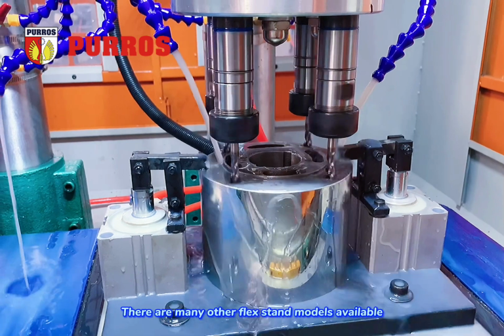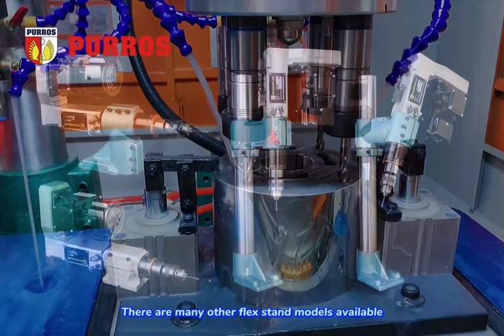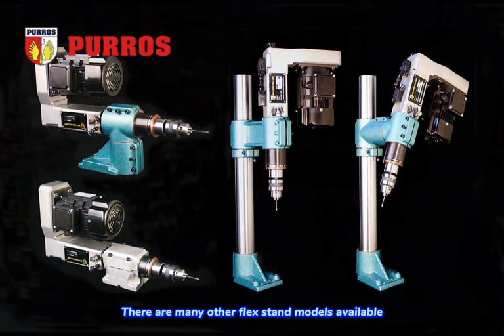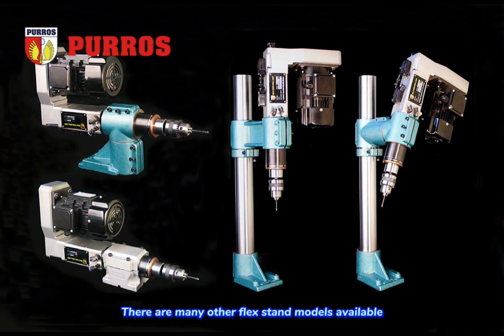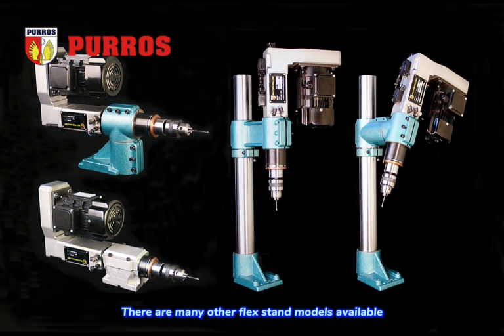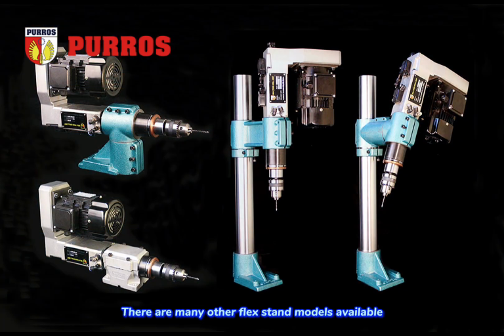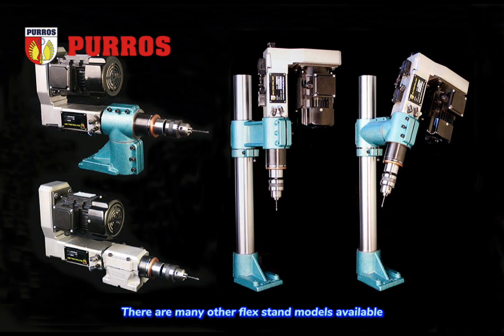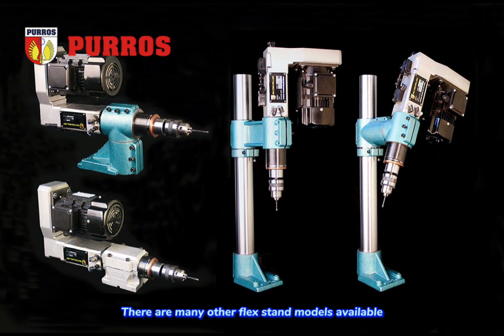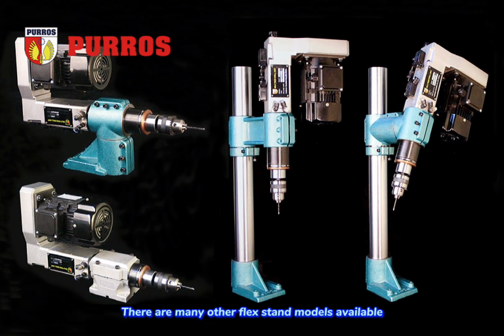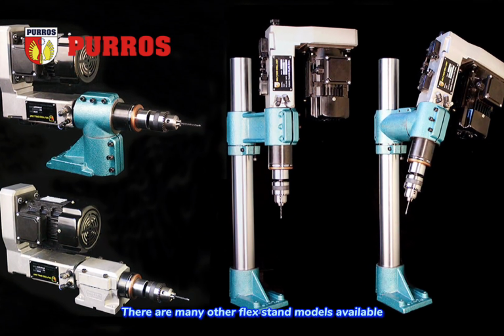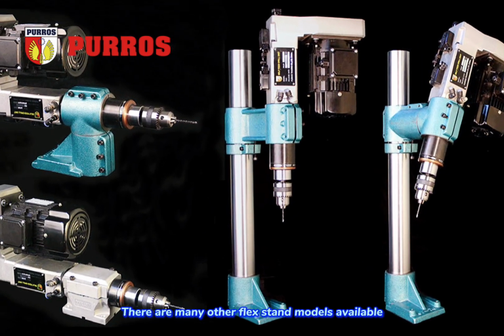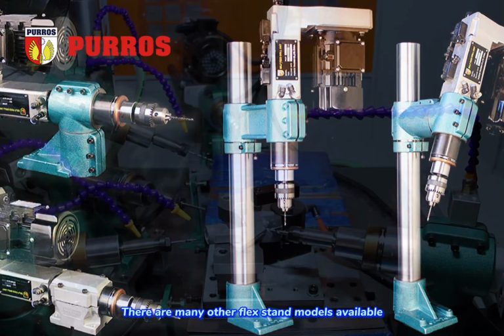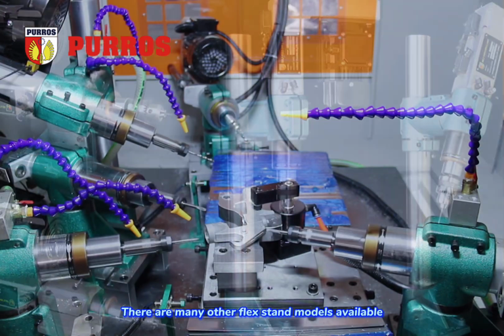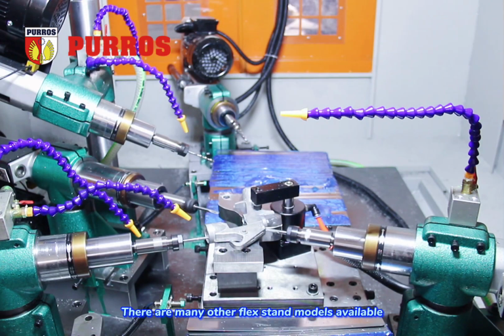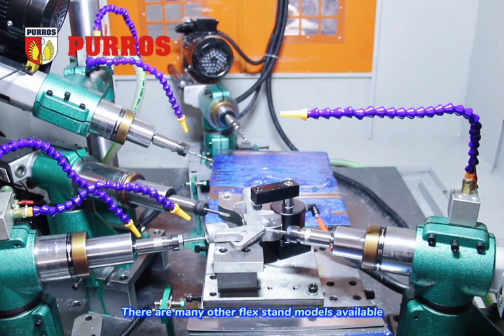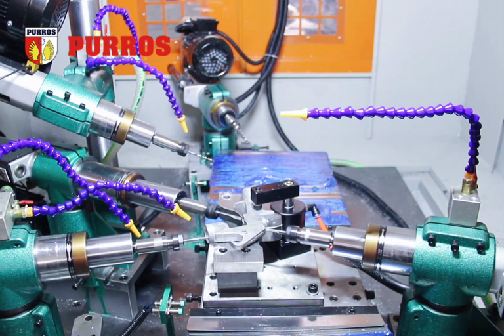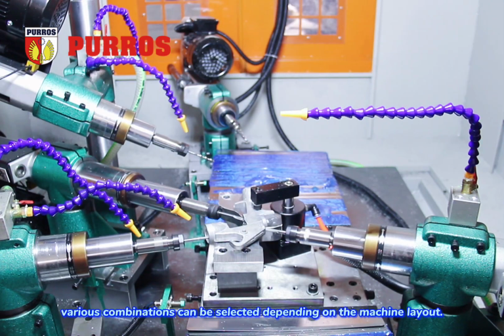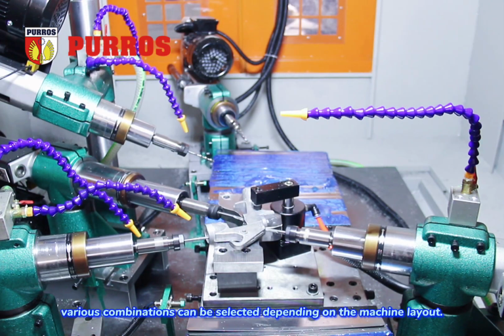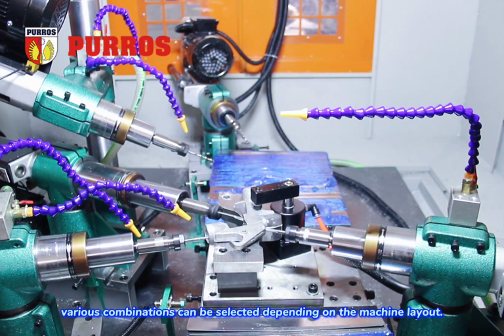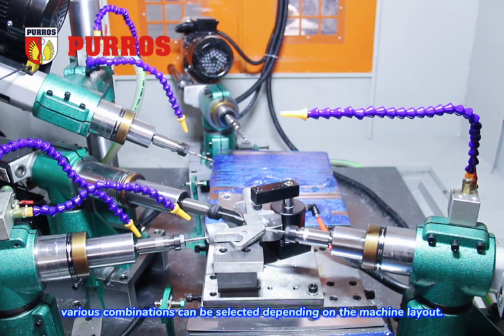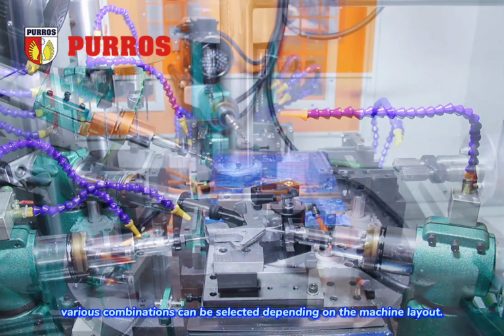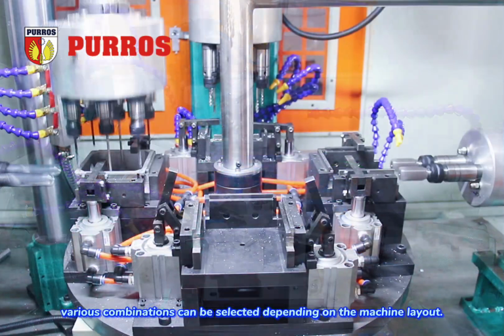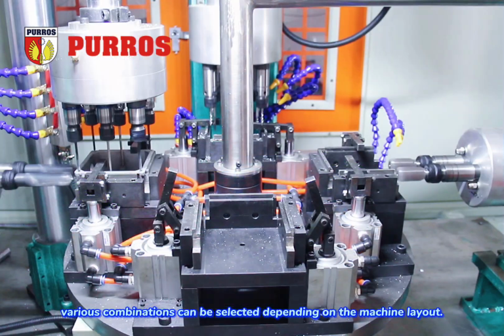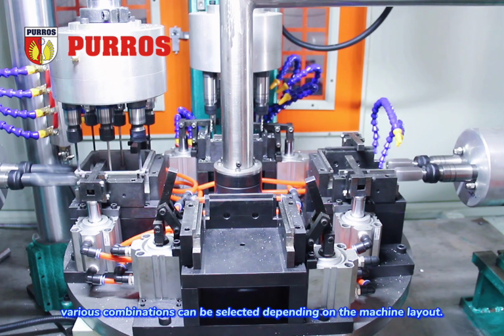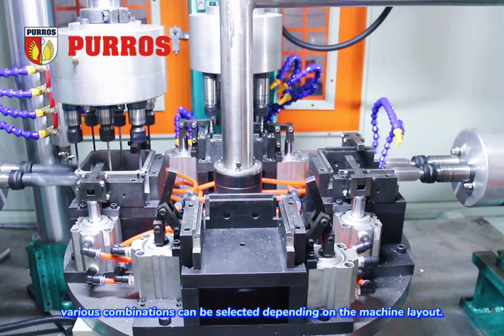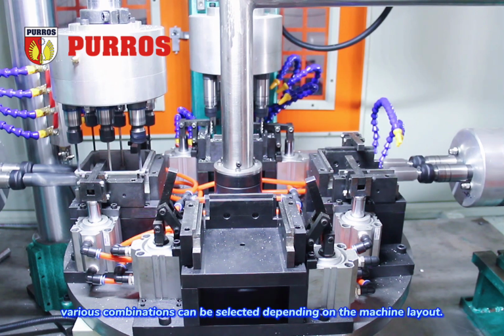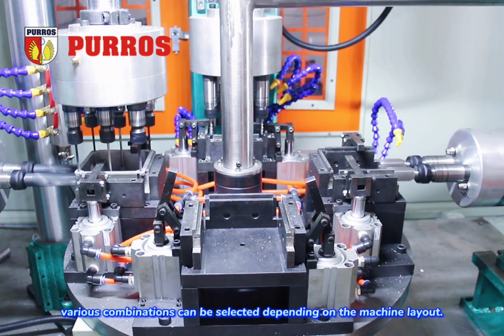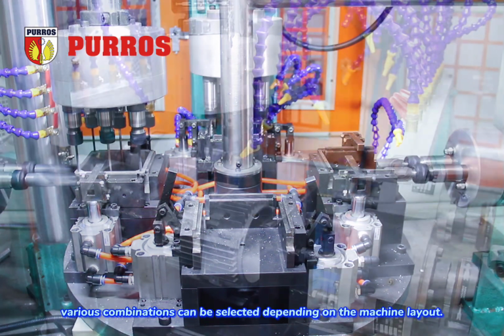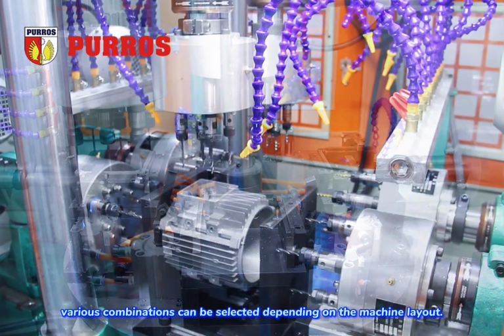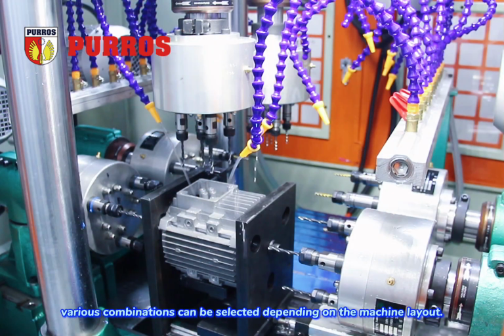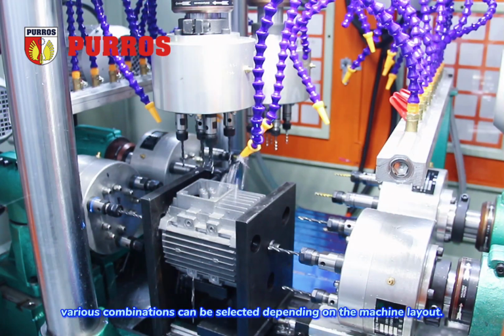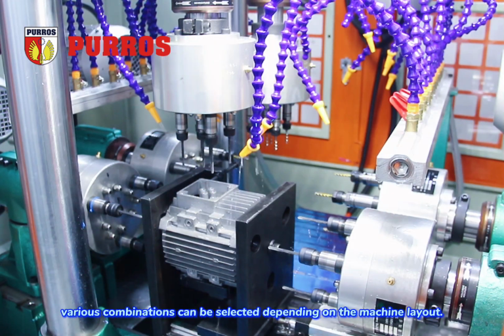There are many other flex stand models available, and various combinations can be selected depending on the machine layout.